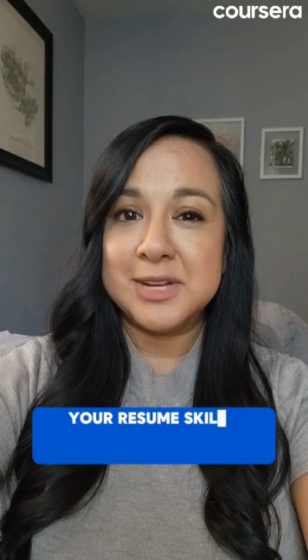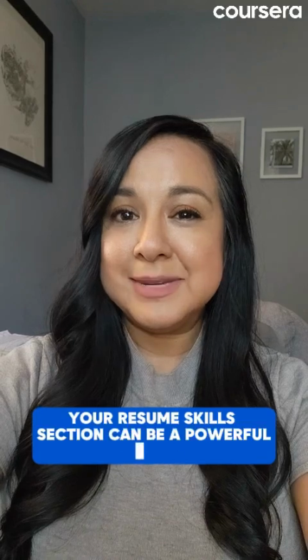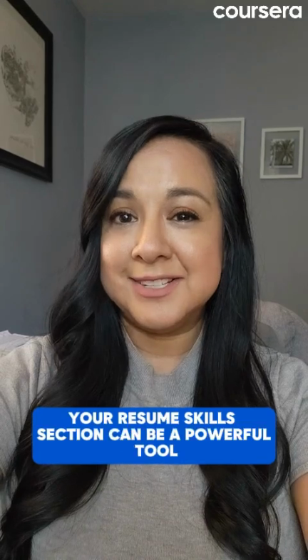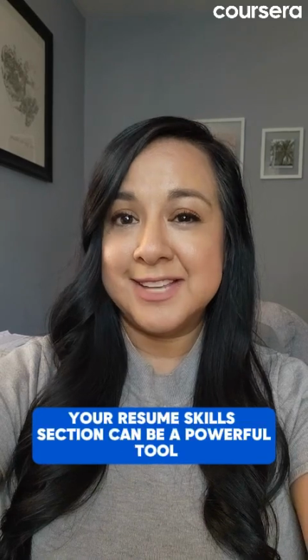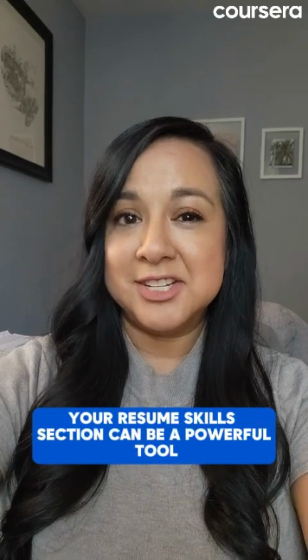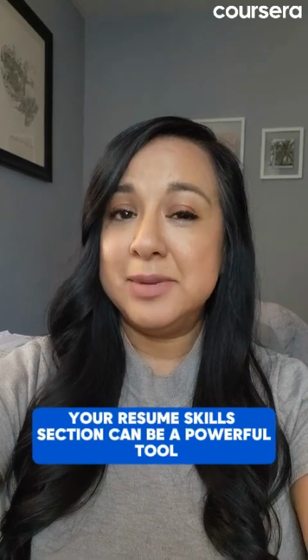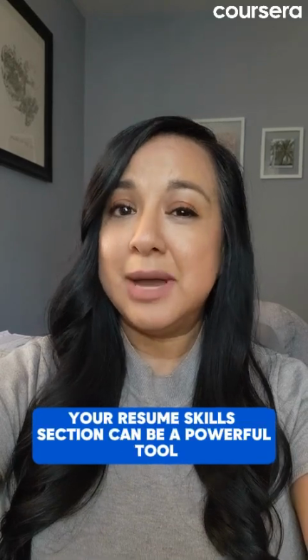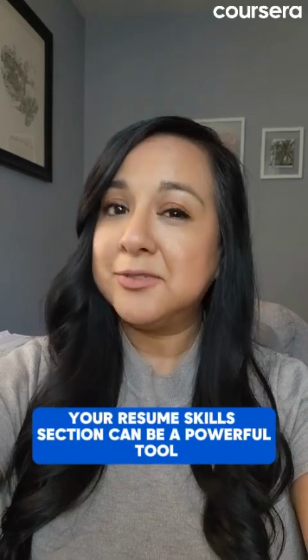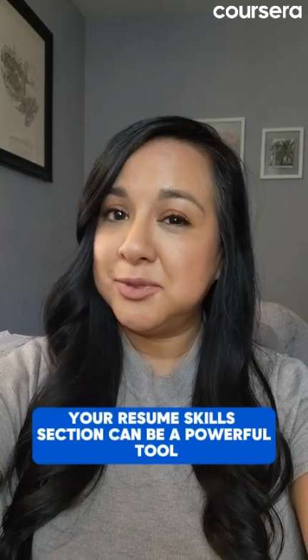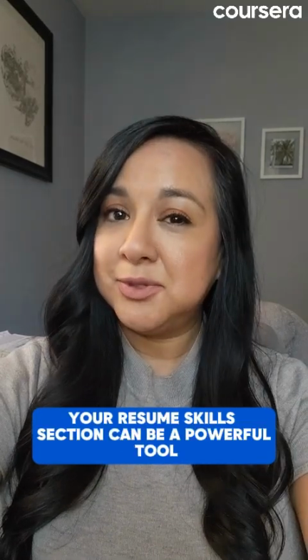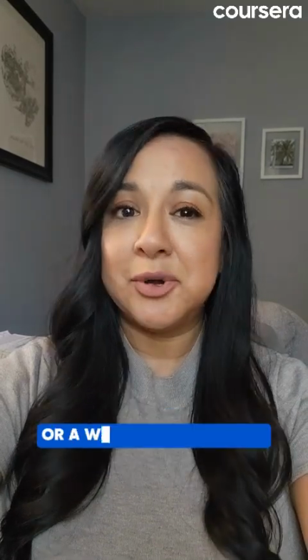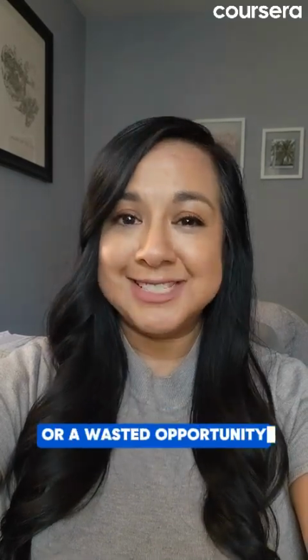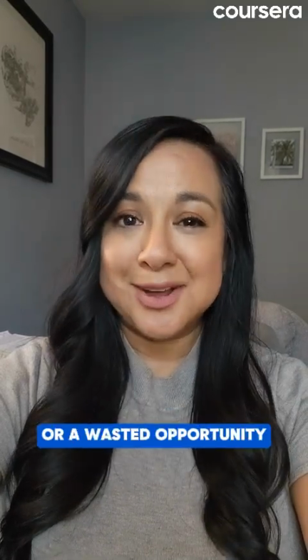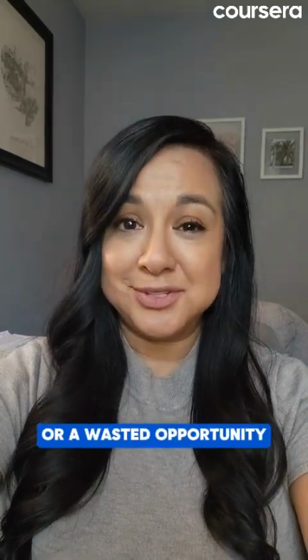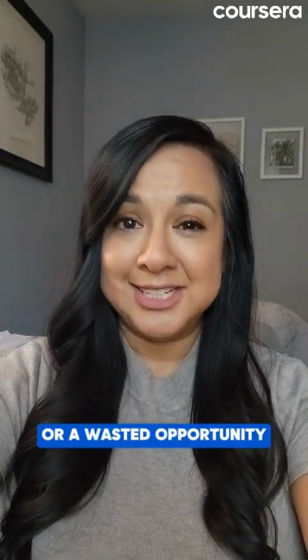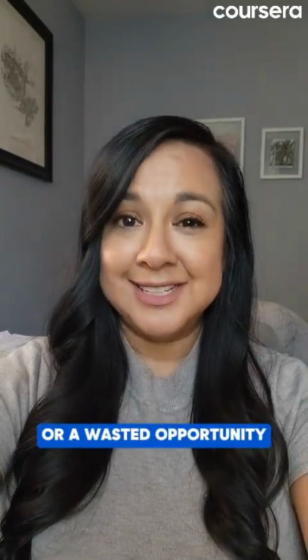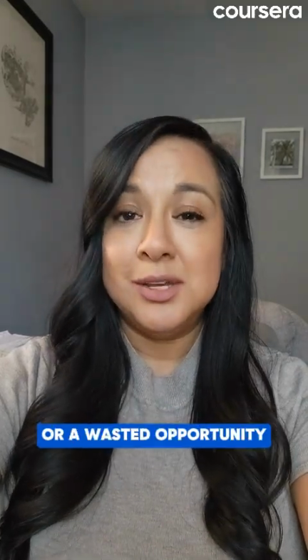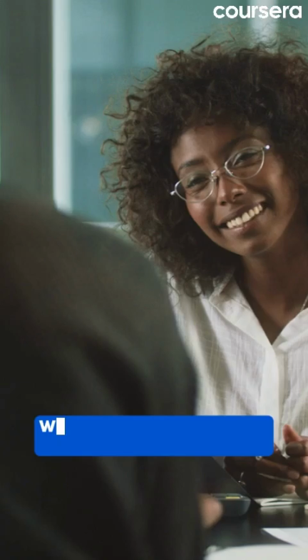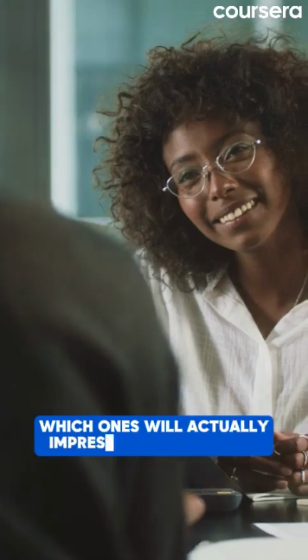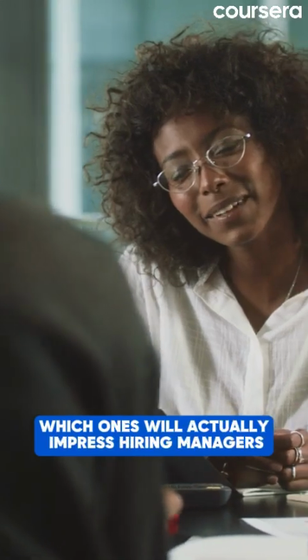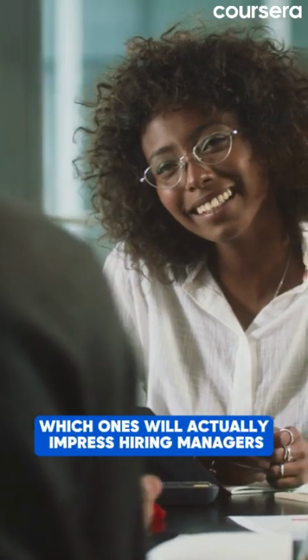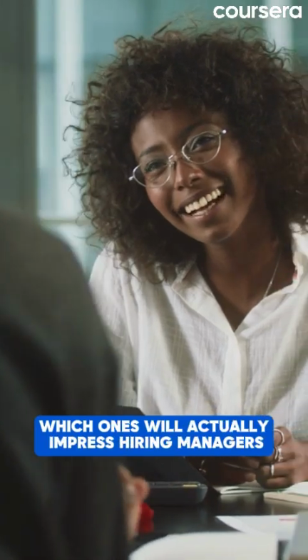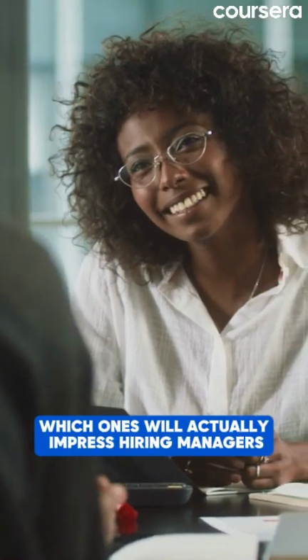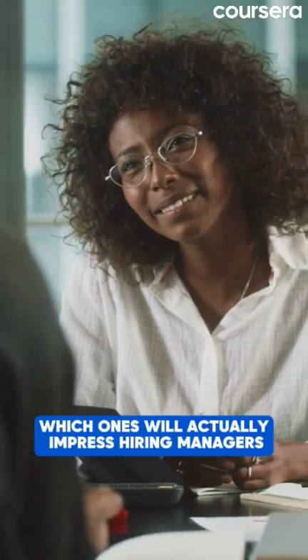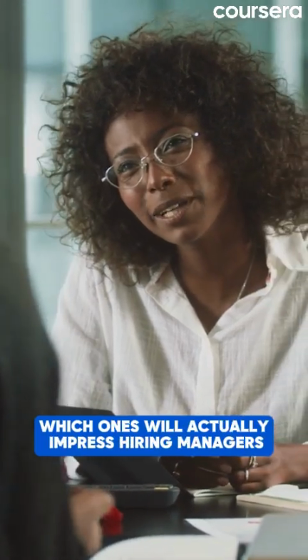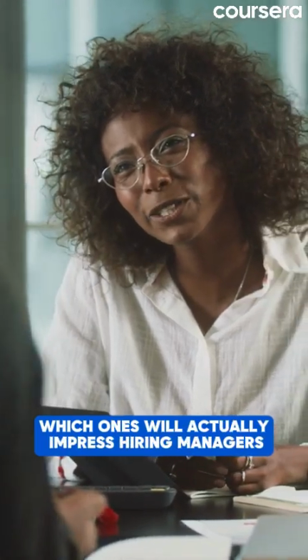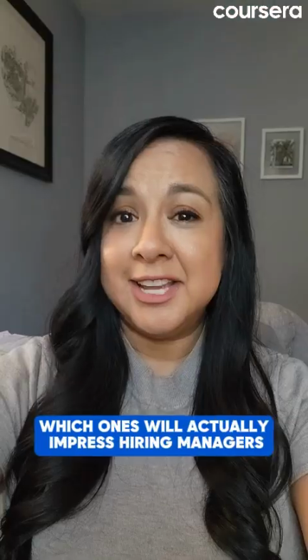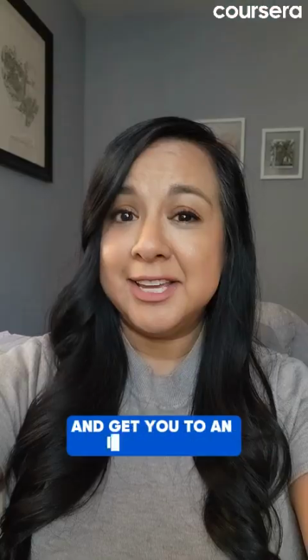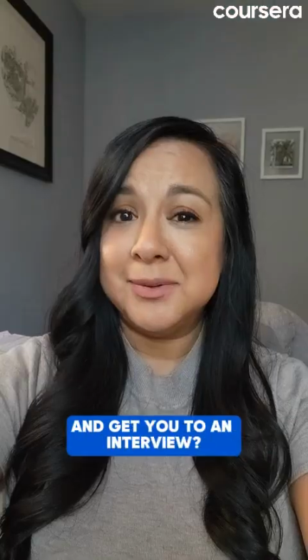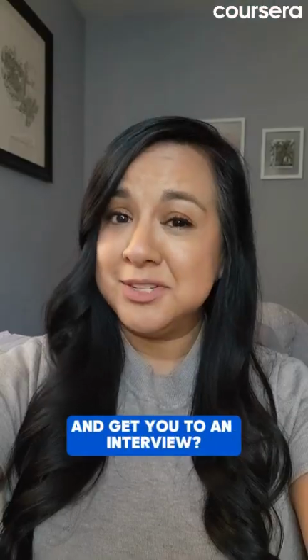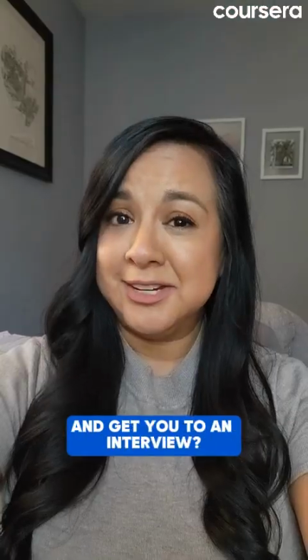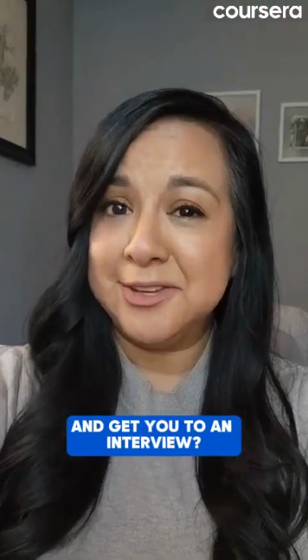Your resume skills section can be a powerful tool or a wasted opportunity. Which ones will actually impress hiring managers and get you to an interview?